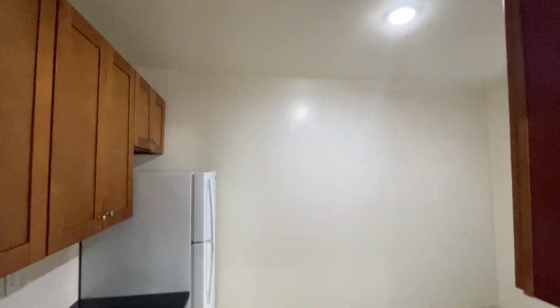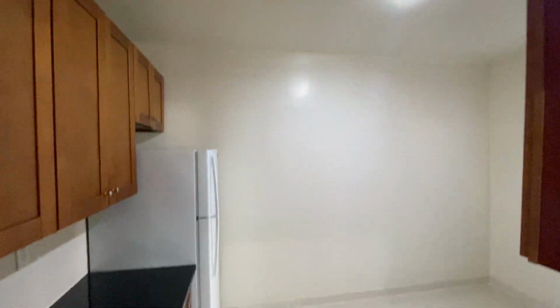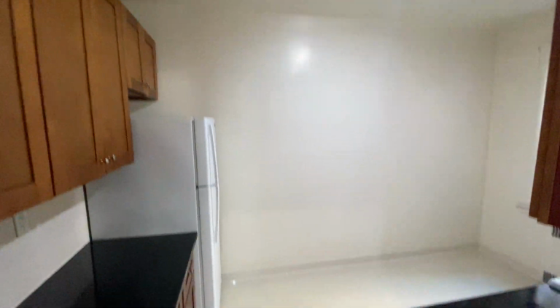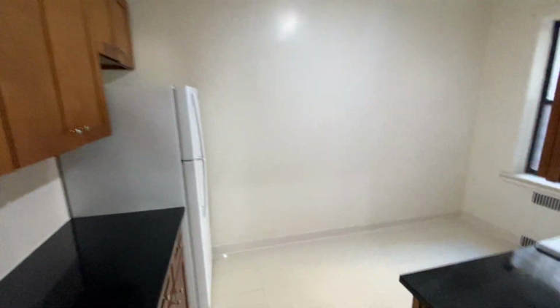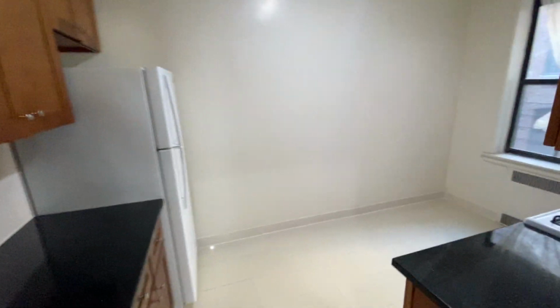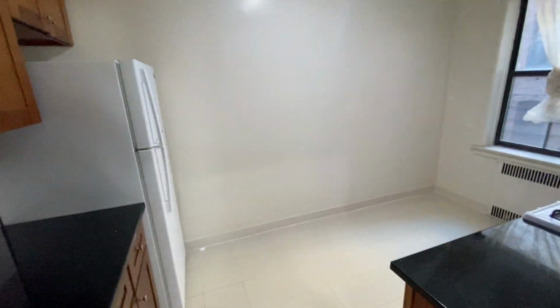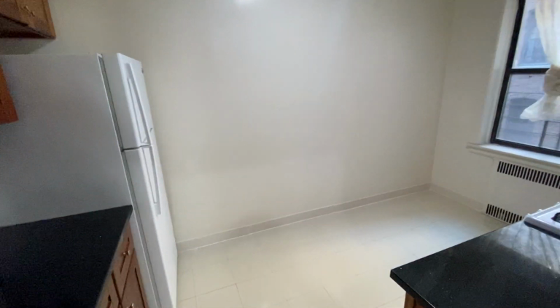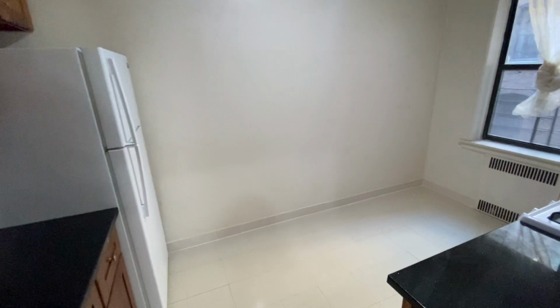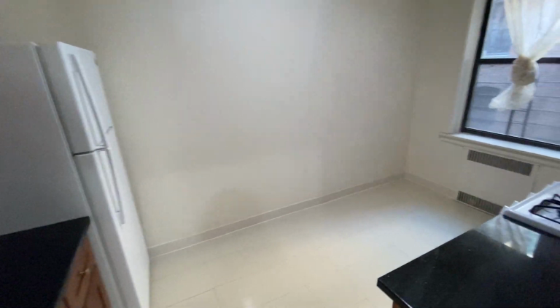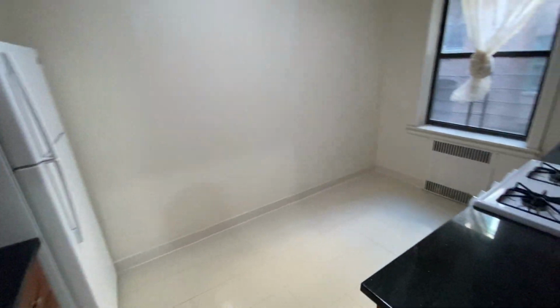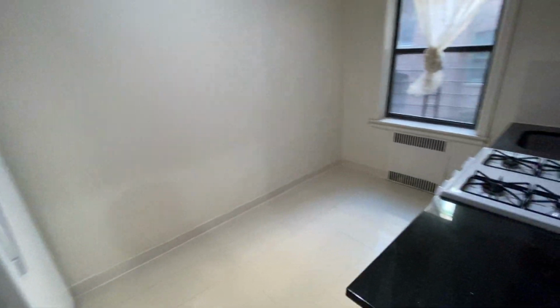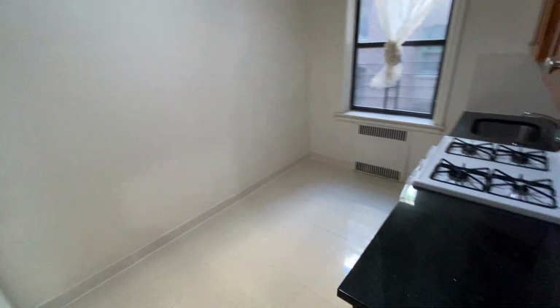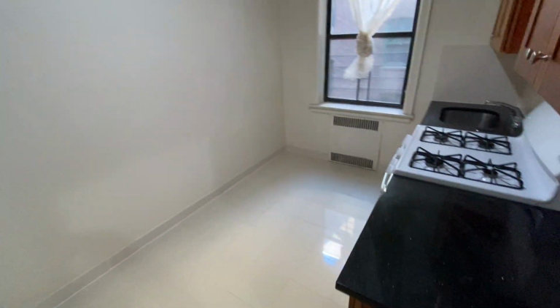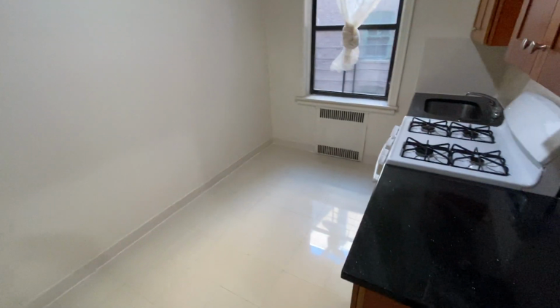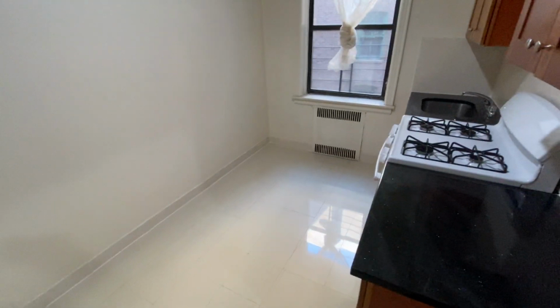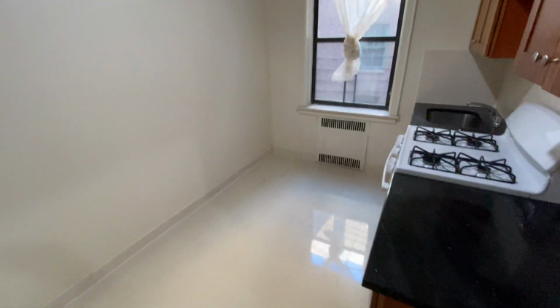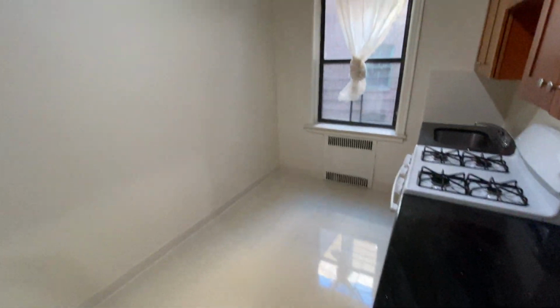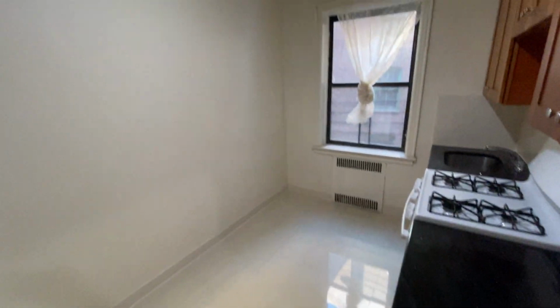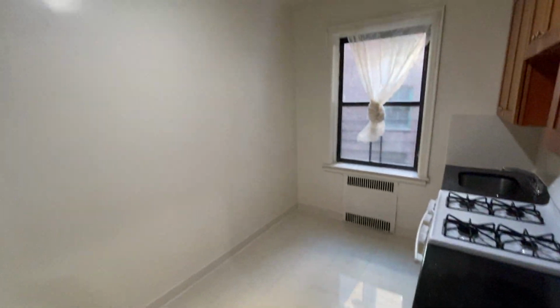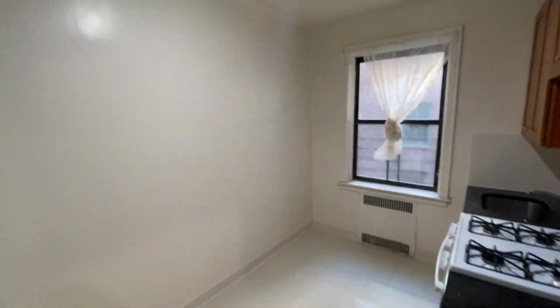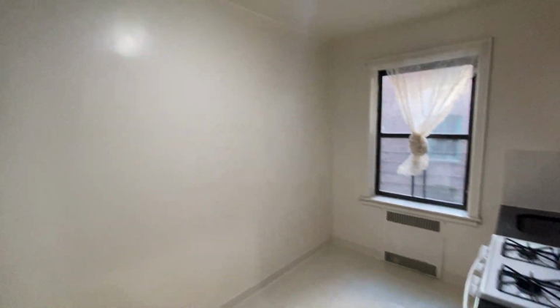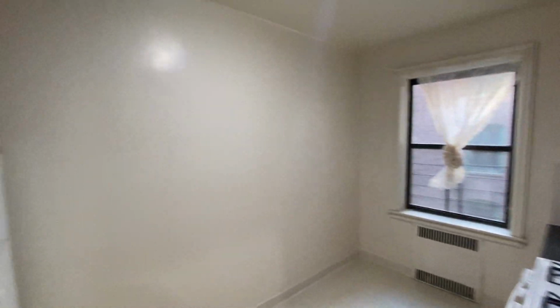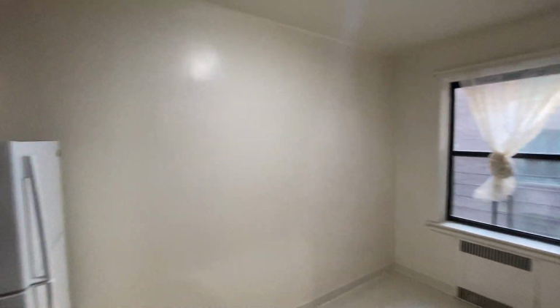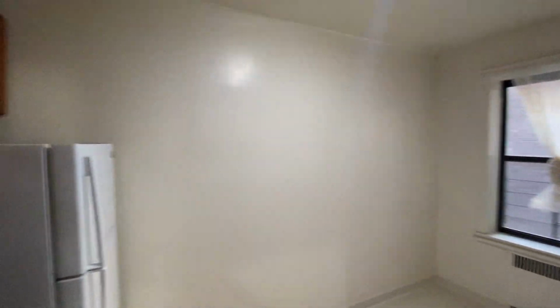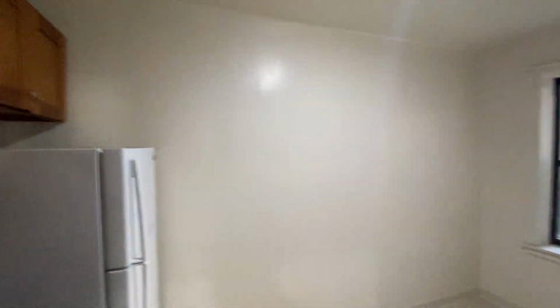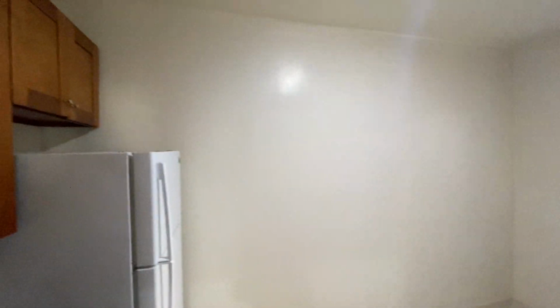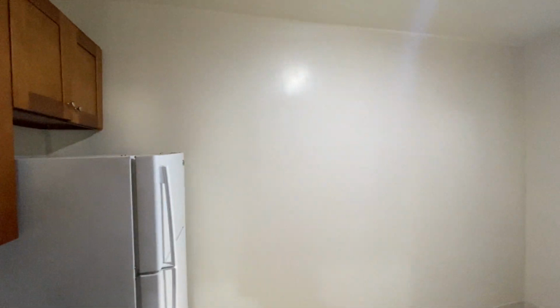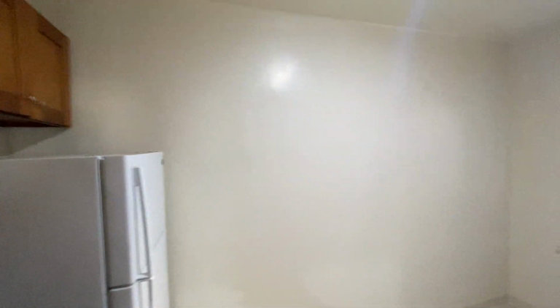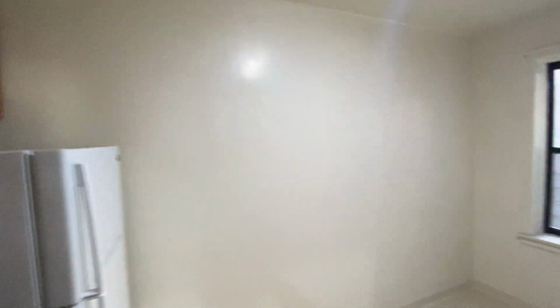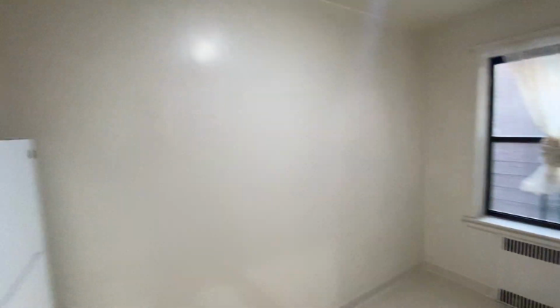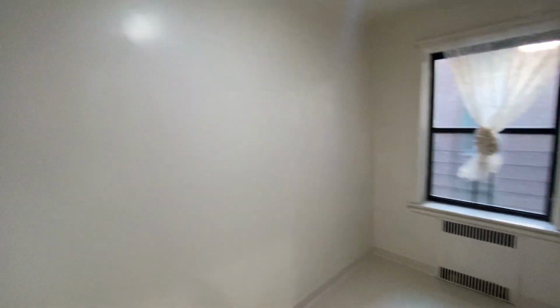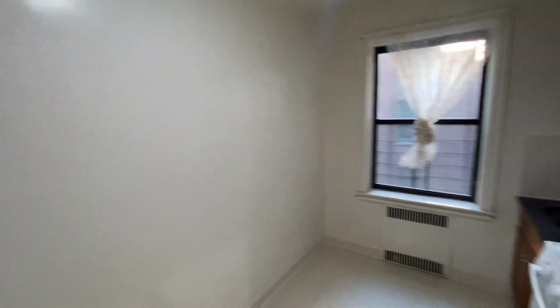This is the large eat-in kitchen. You could definitely put a half table over here with some bar stools.